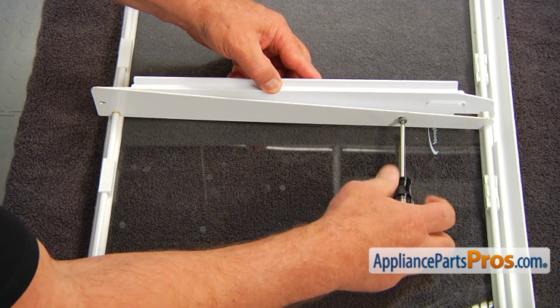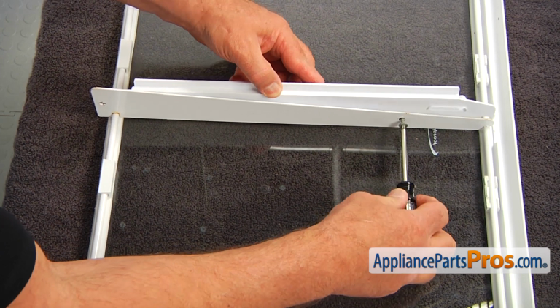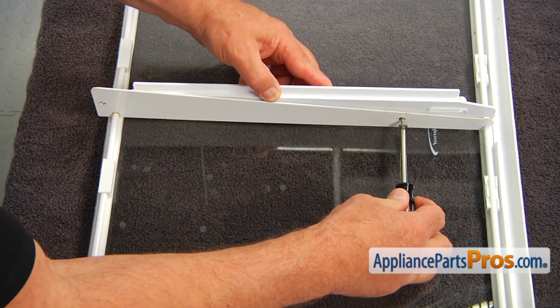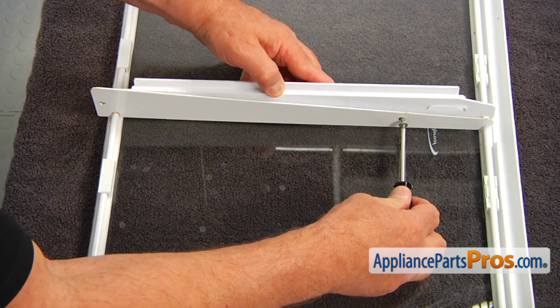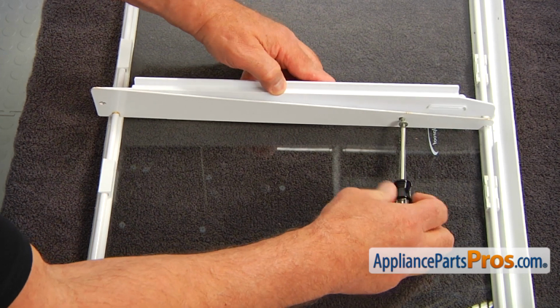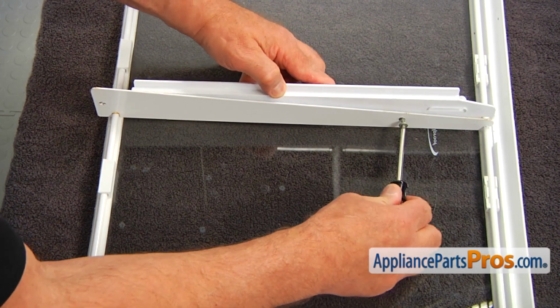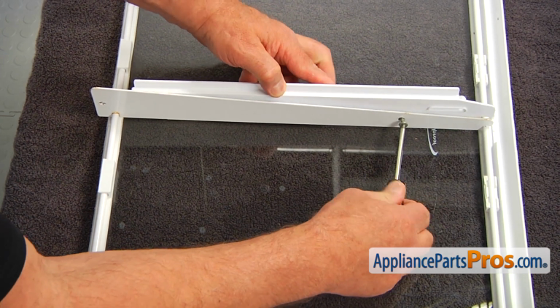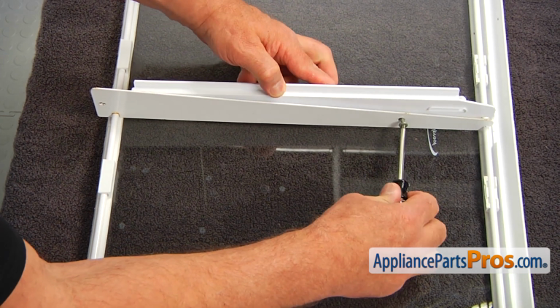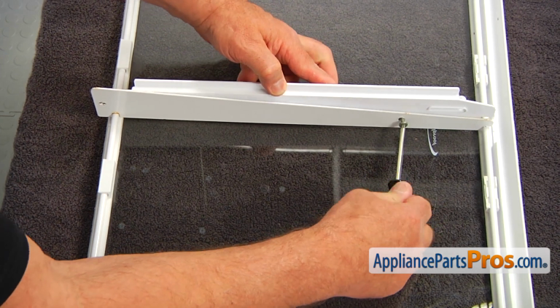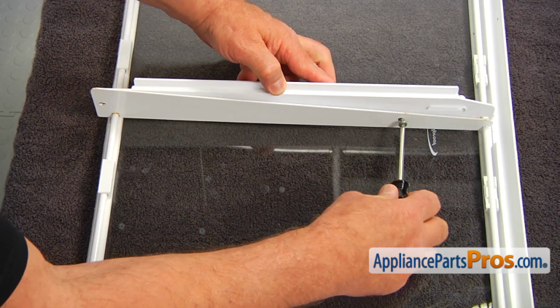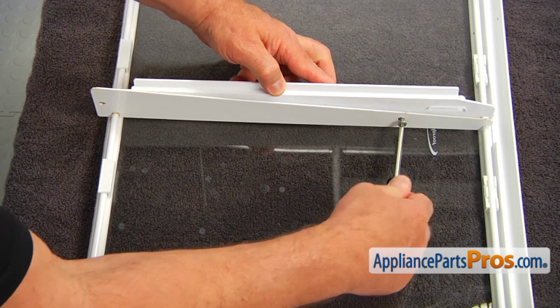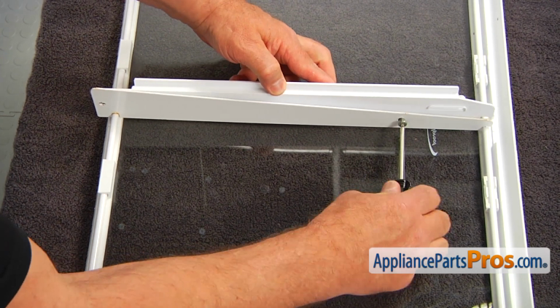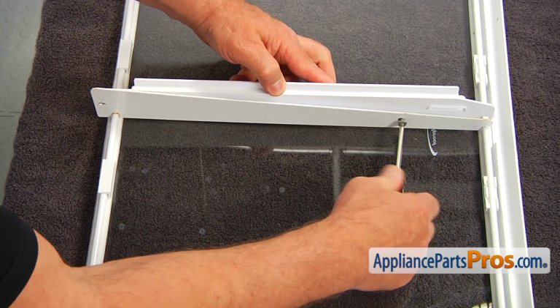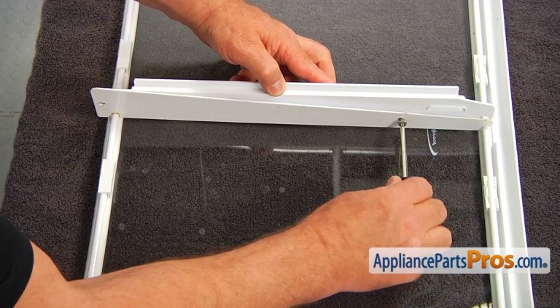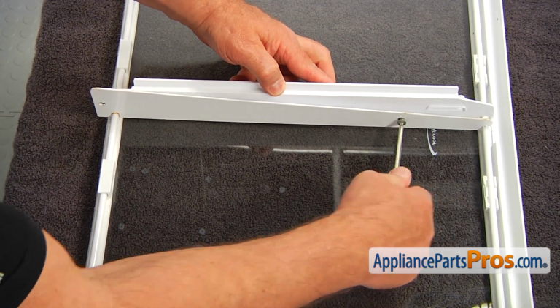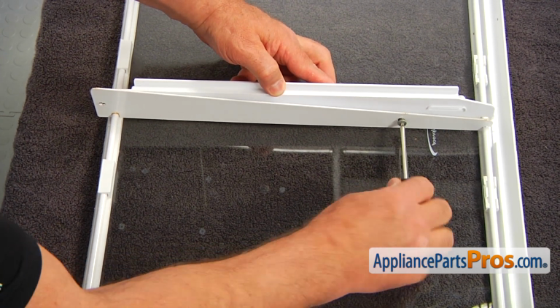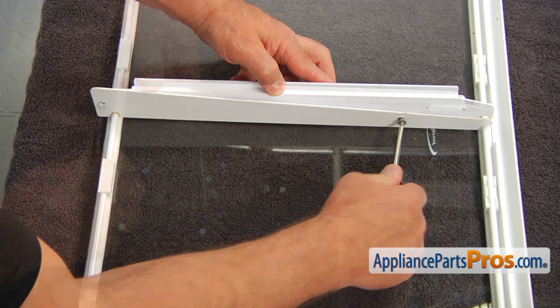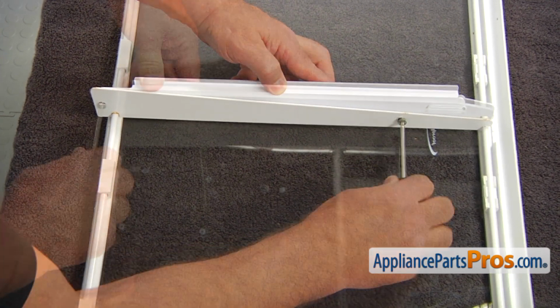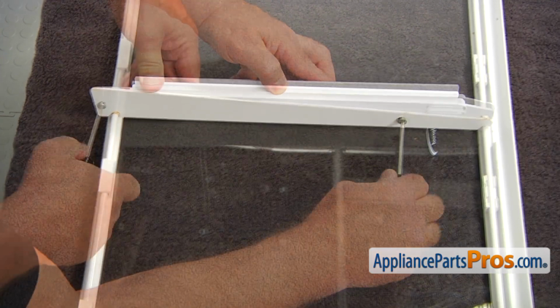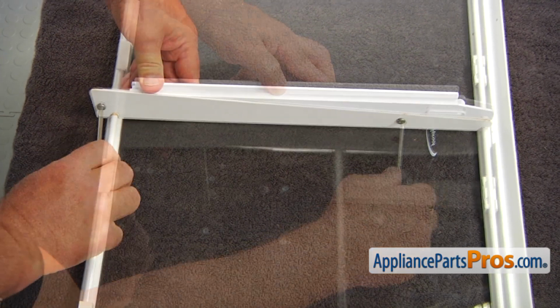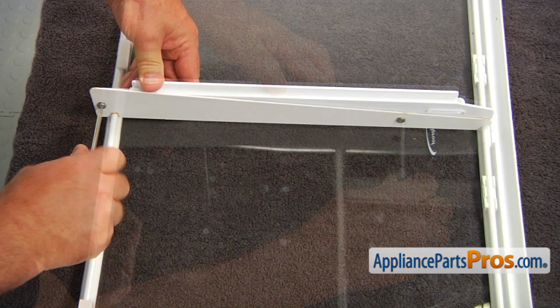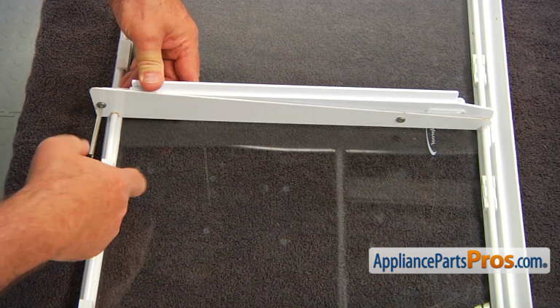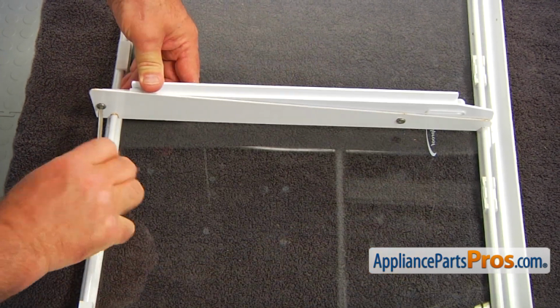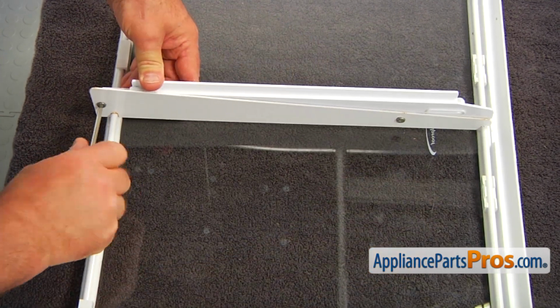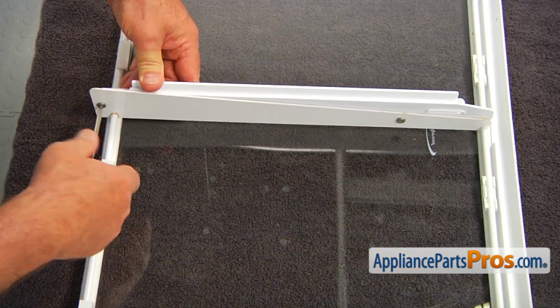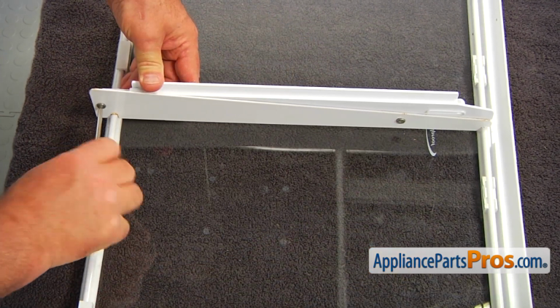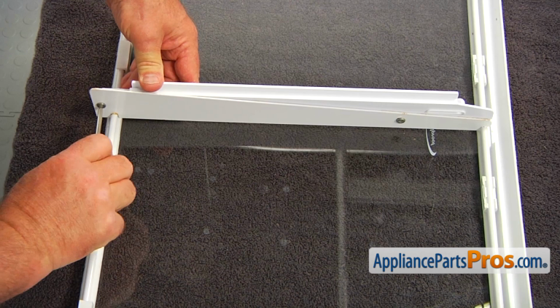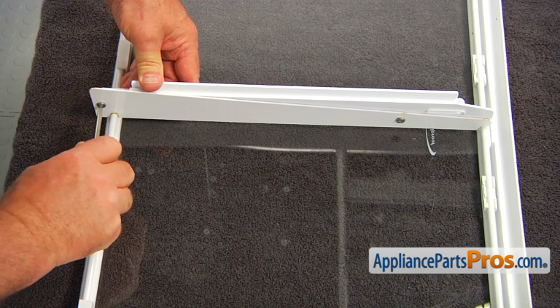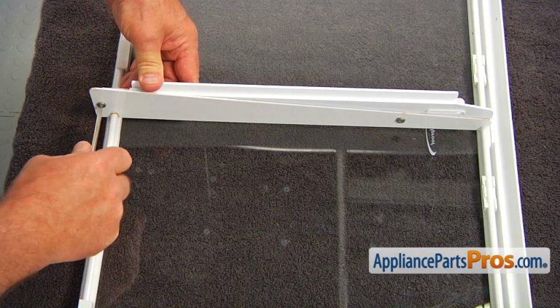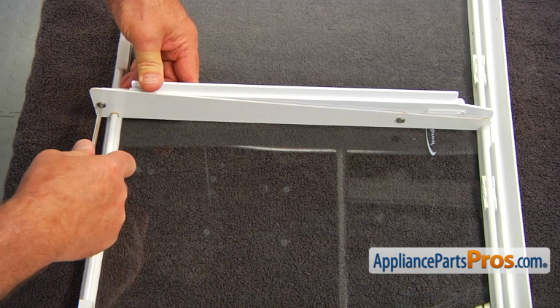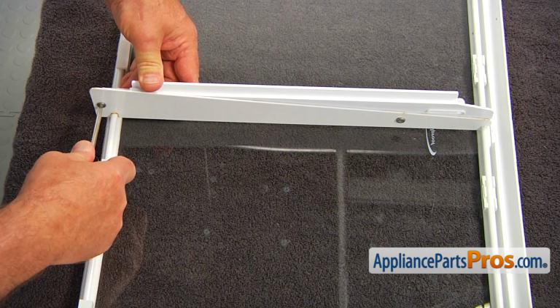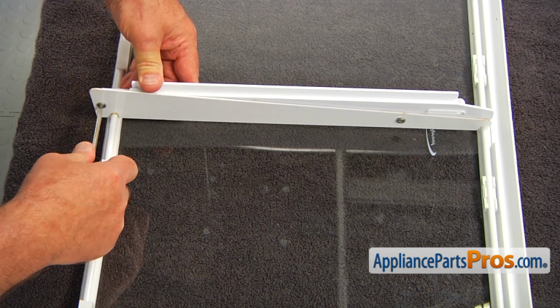Now using the Torx 15 screws and Torx 15 screwdriver, I'm going to secure the new slide in place.